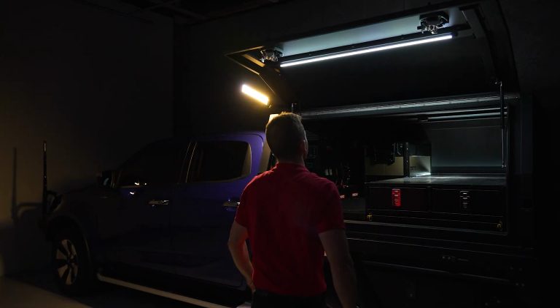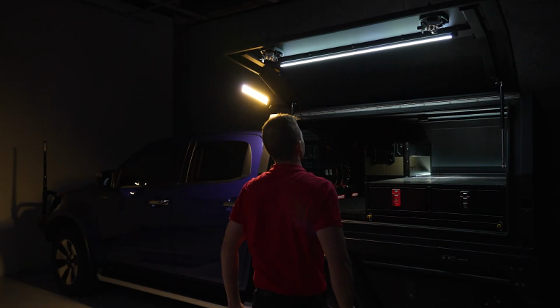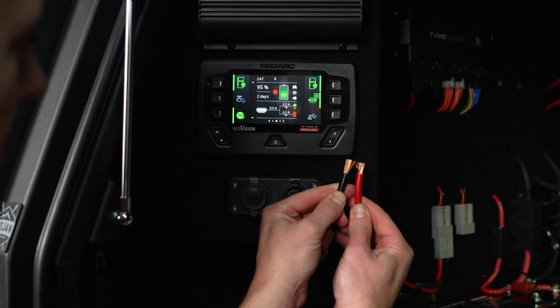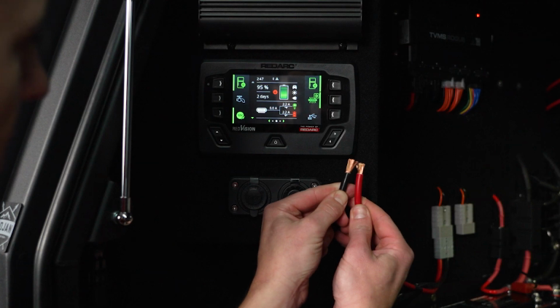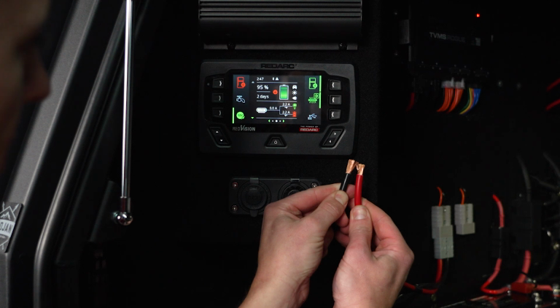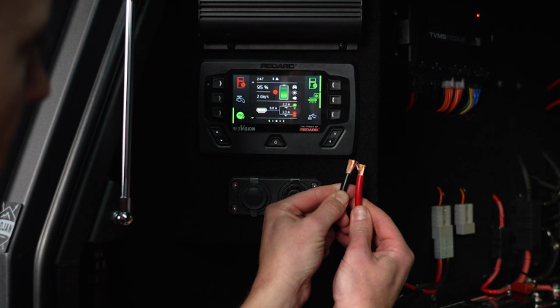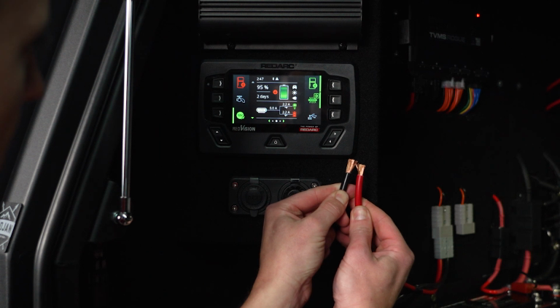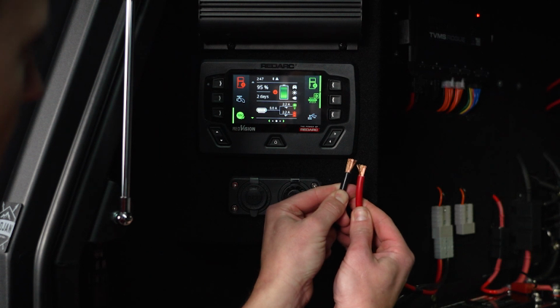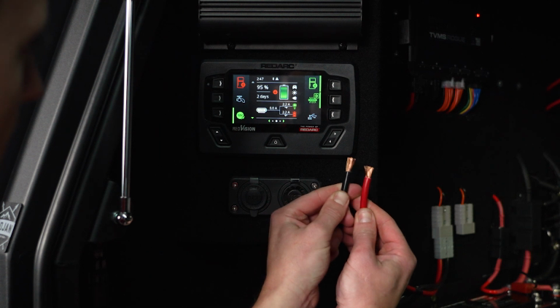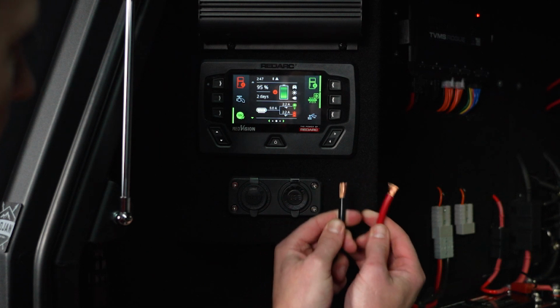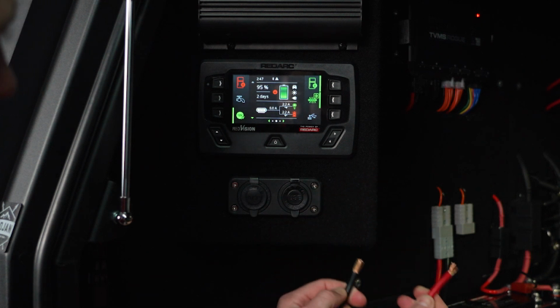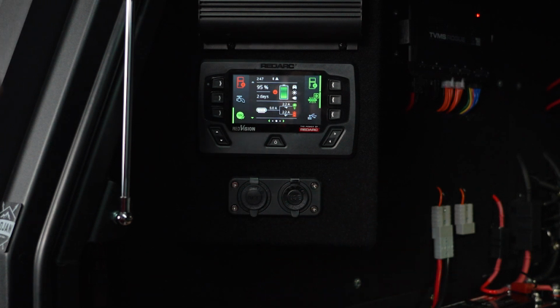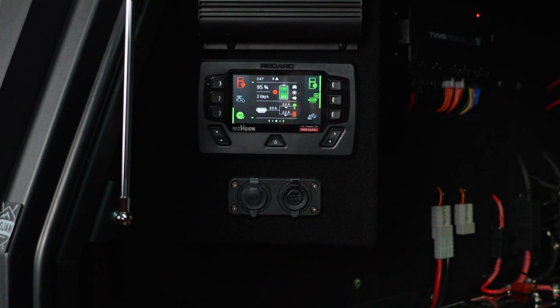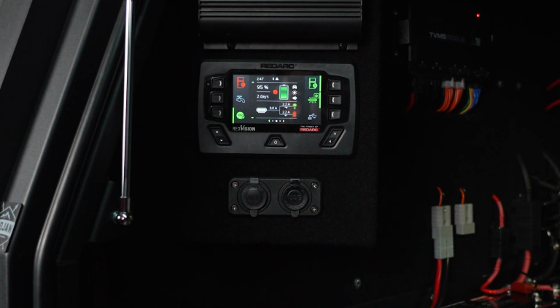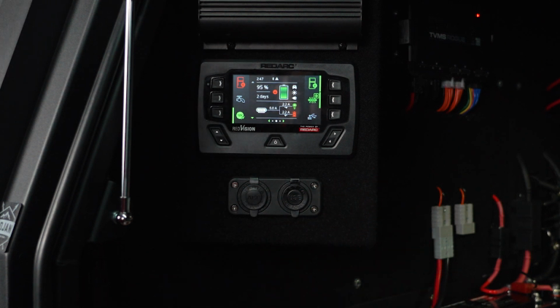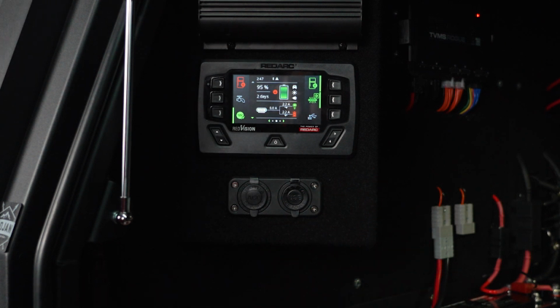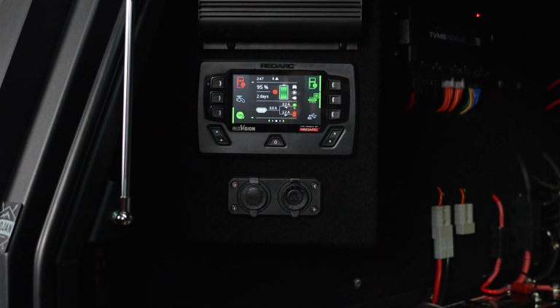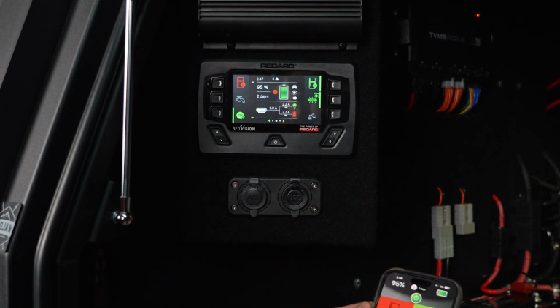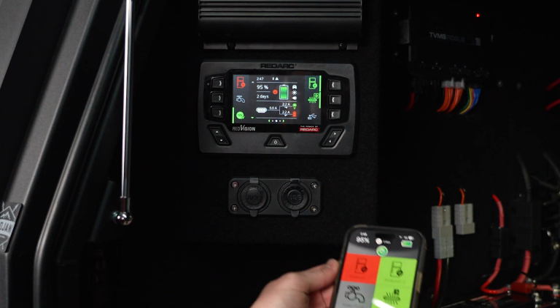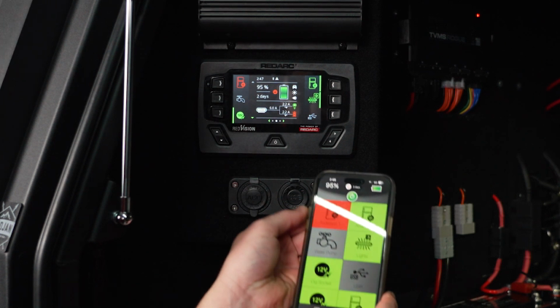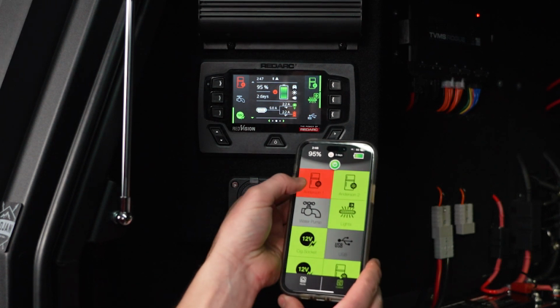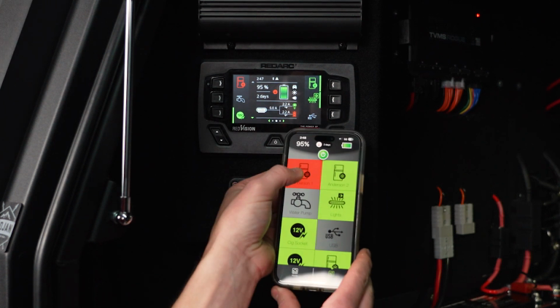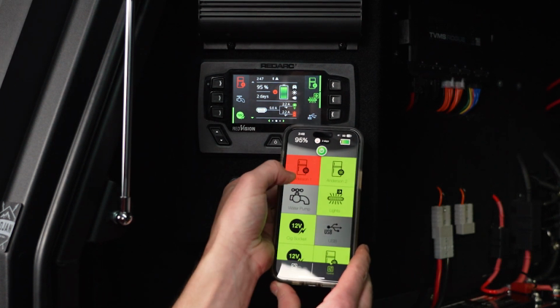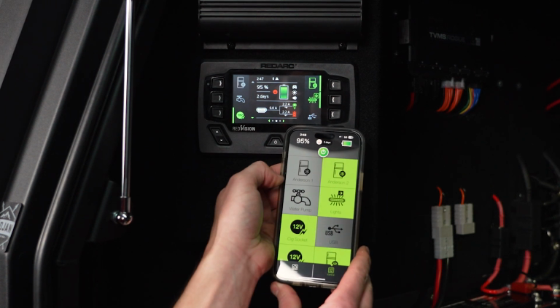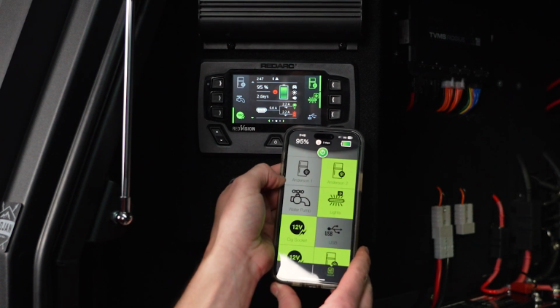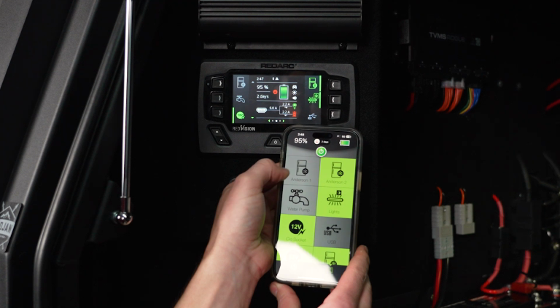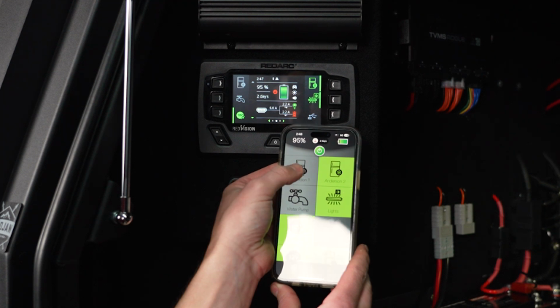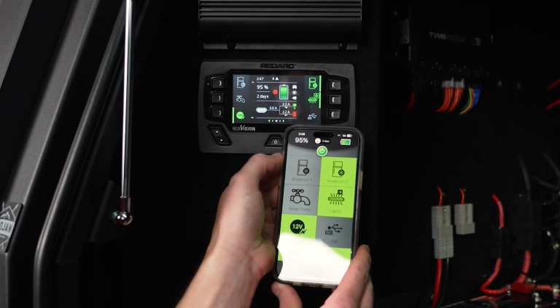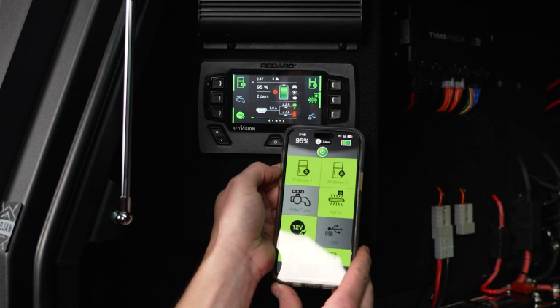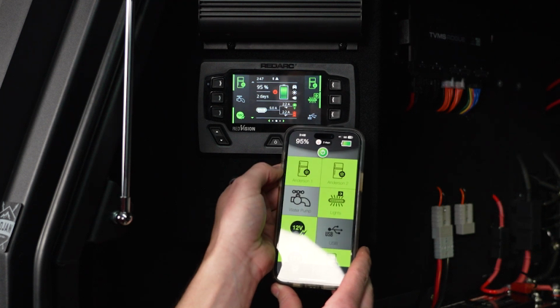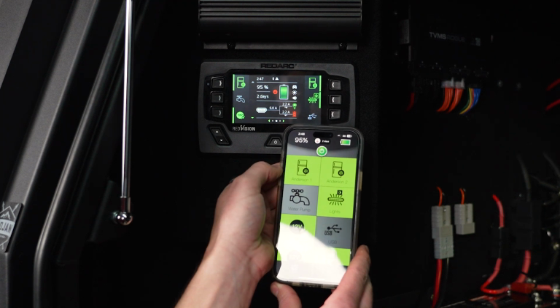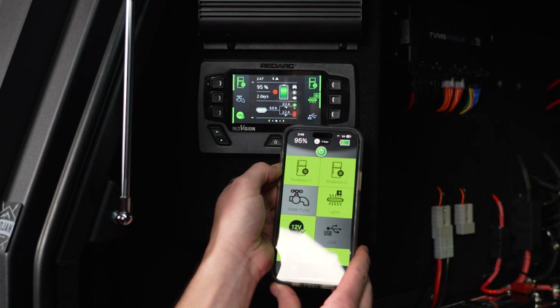Plus smart fusing, which means you don't have to replace any physical fuses and you can reset everything from the app, so it can be hidden out of sight.